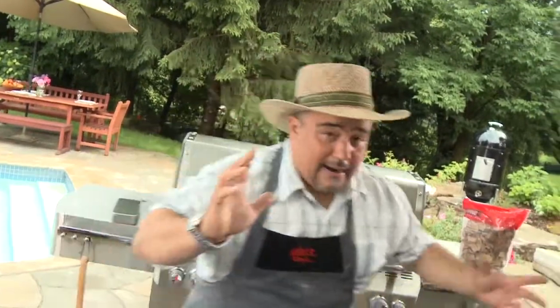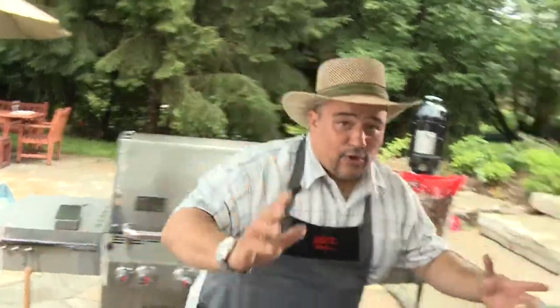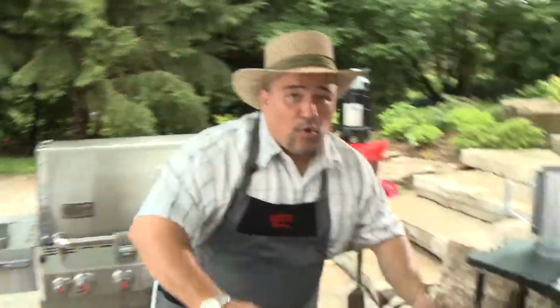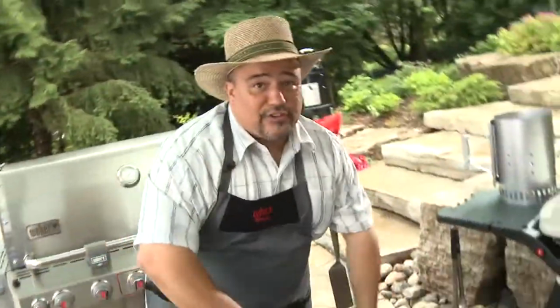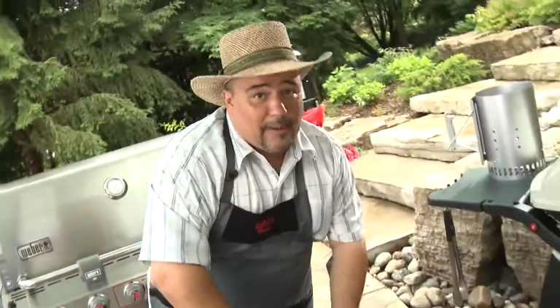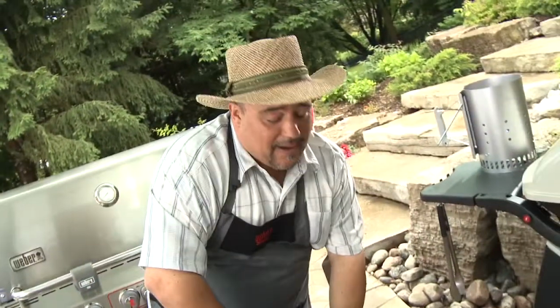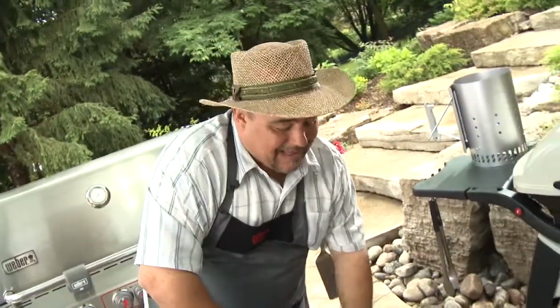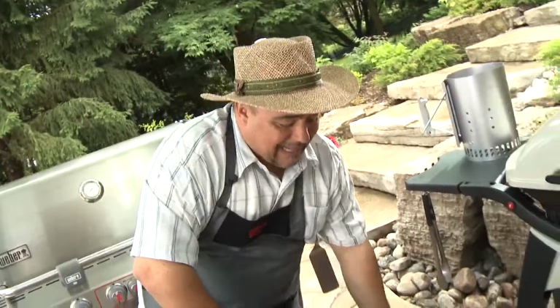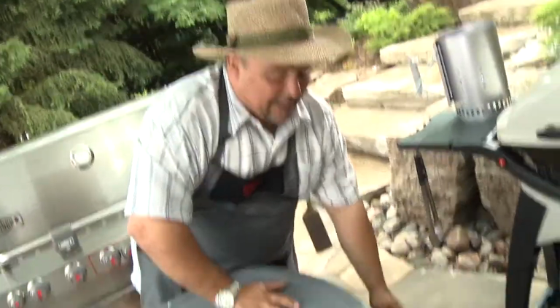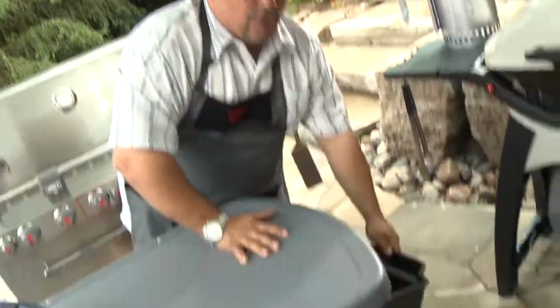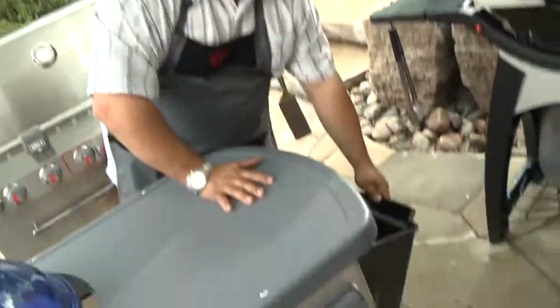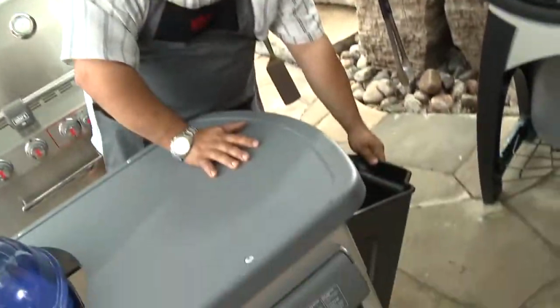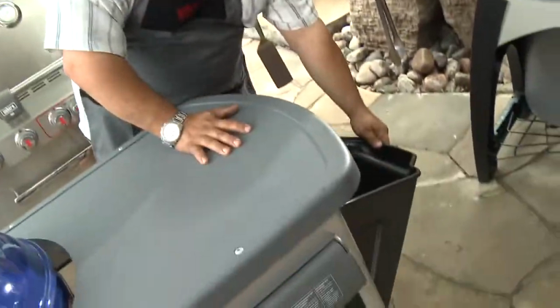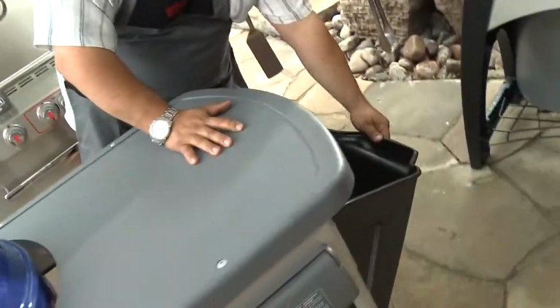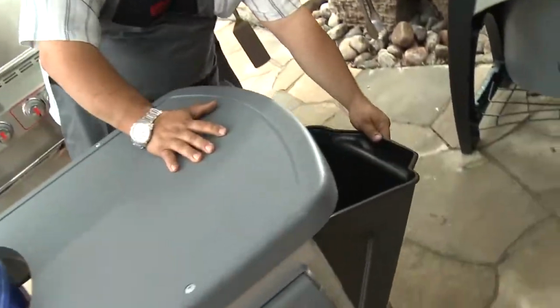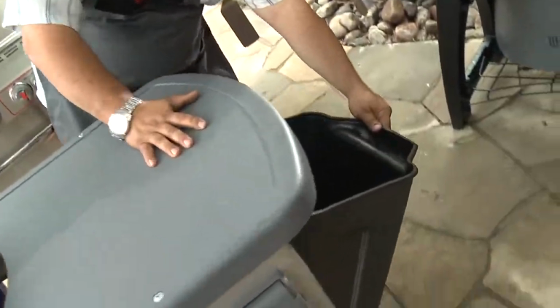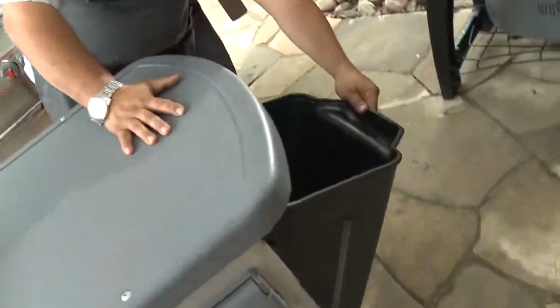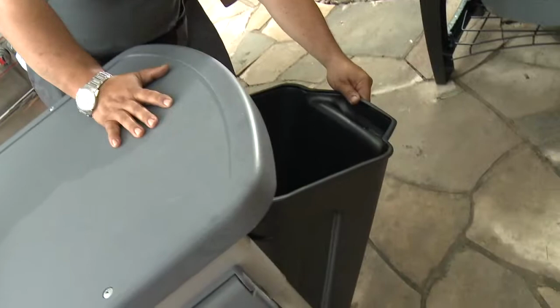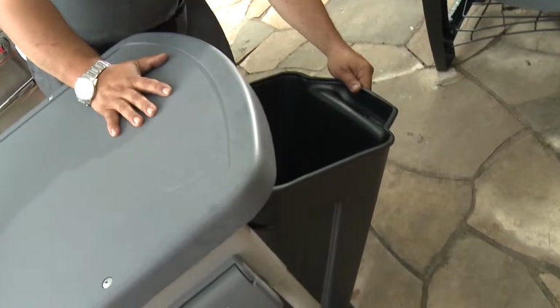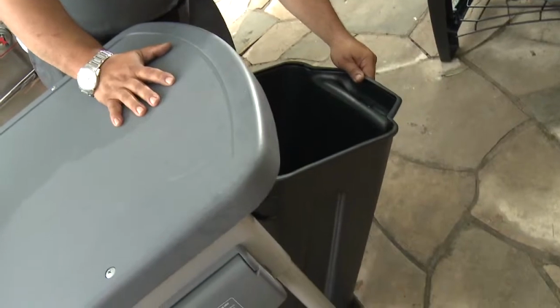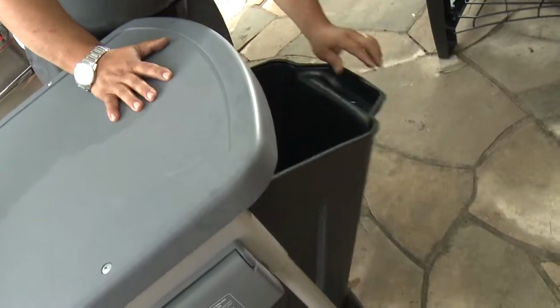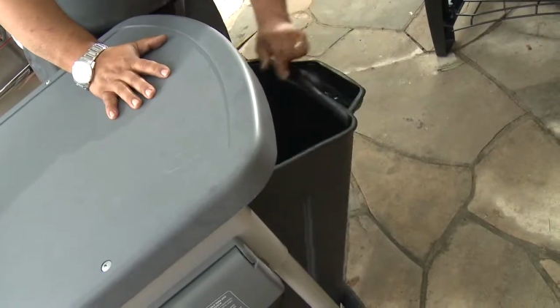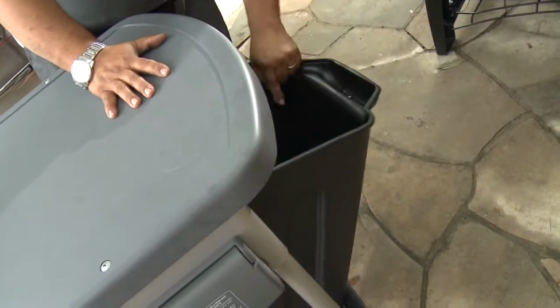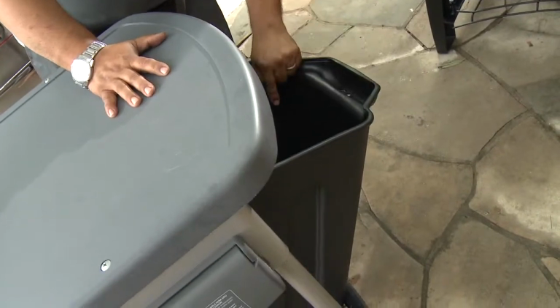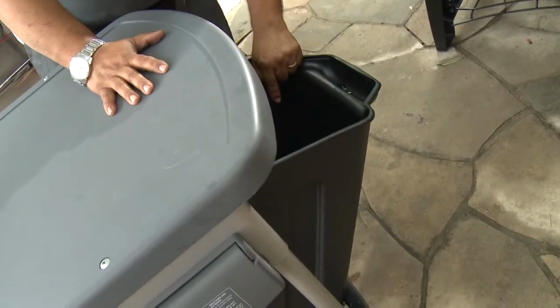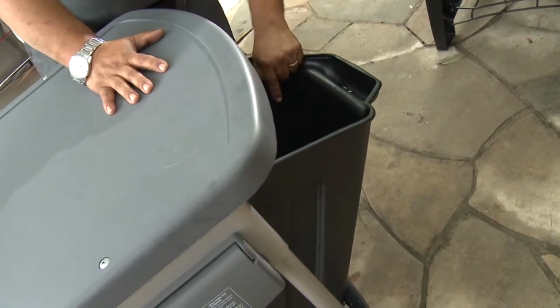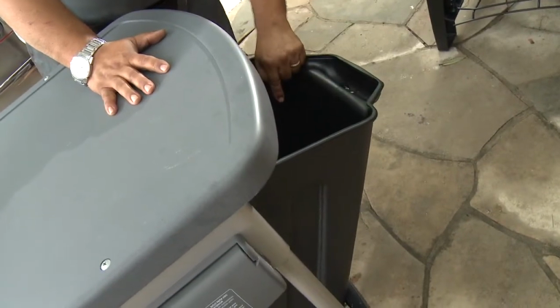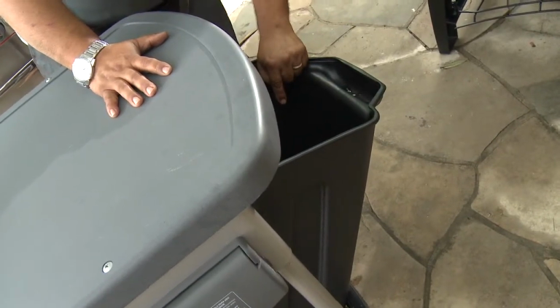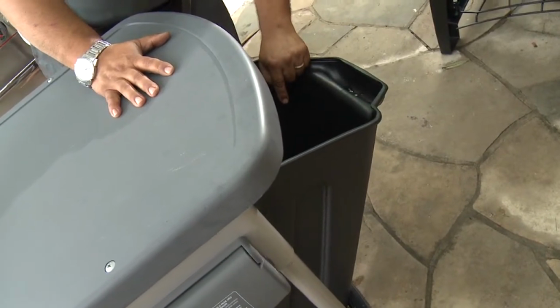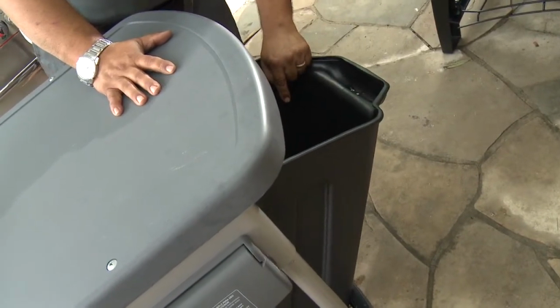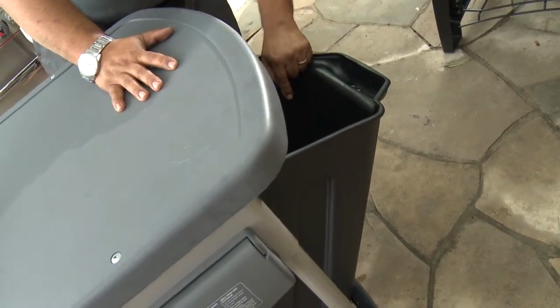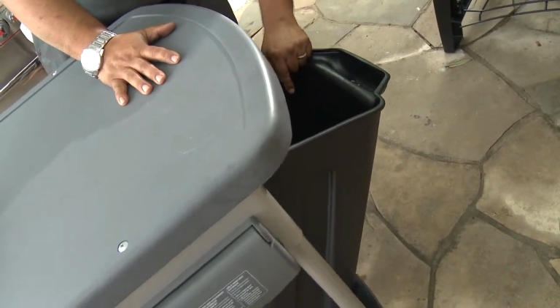Another cool tip — I like using this side area to put my beer in, but it's really used to put extra charcoal. Pretty straightforward.